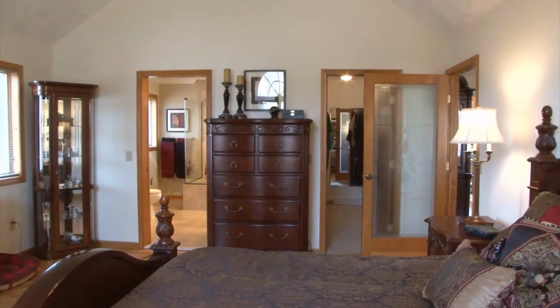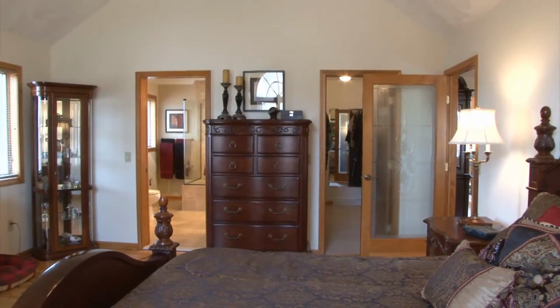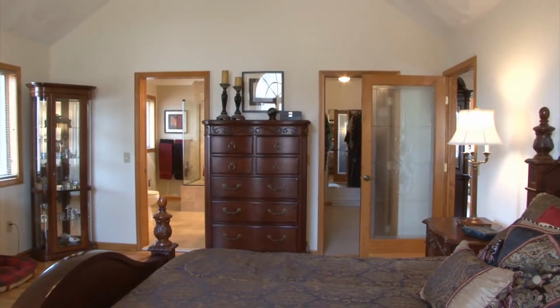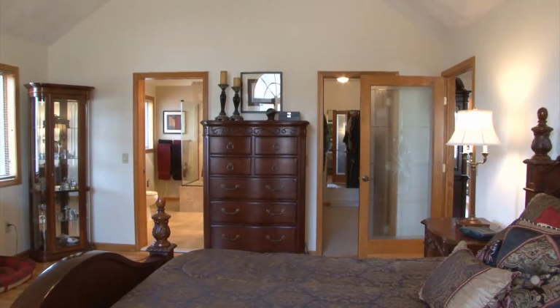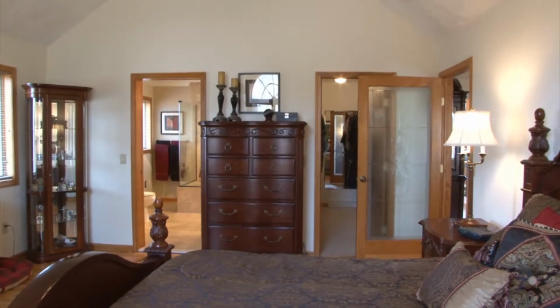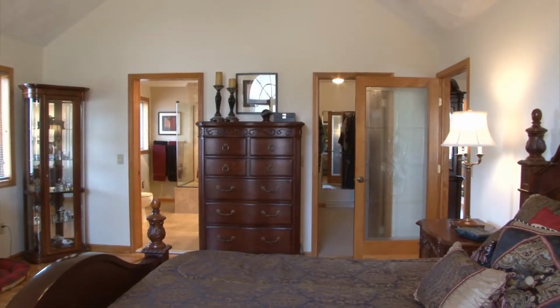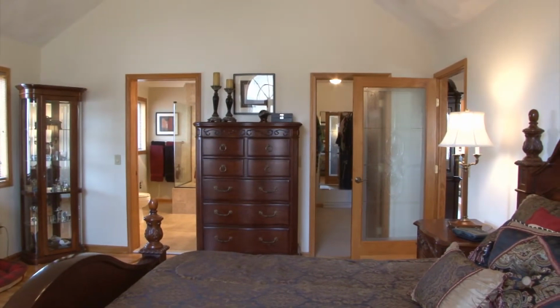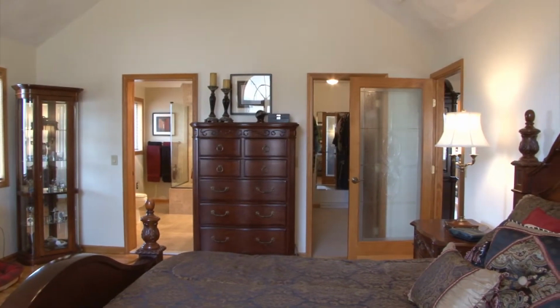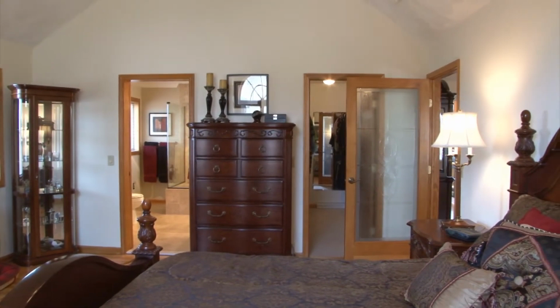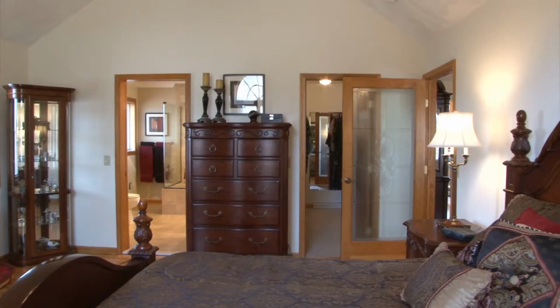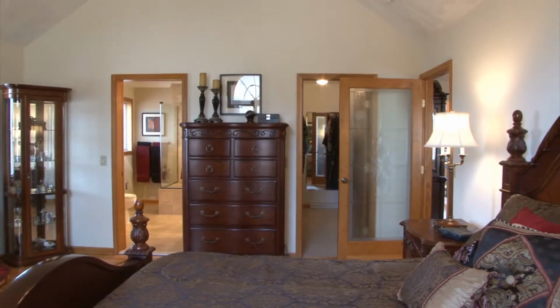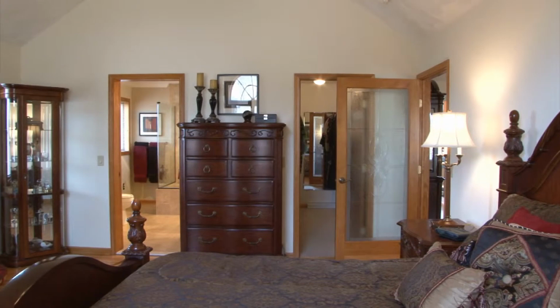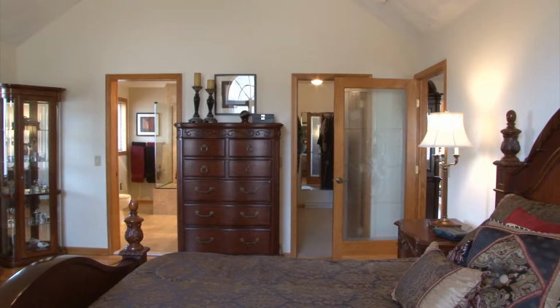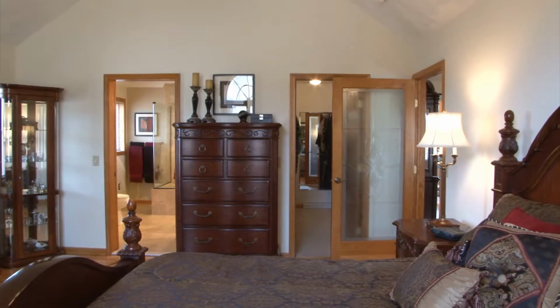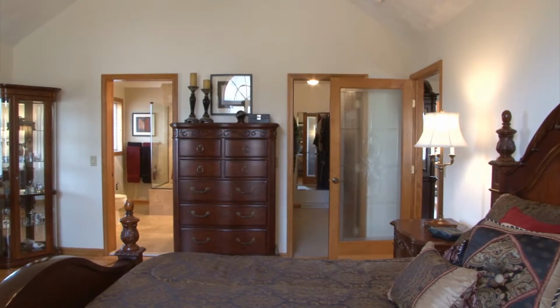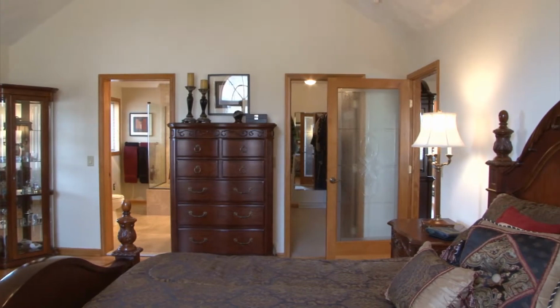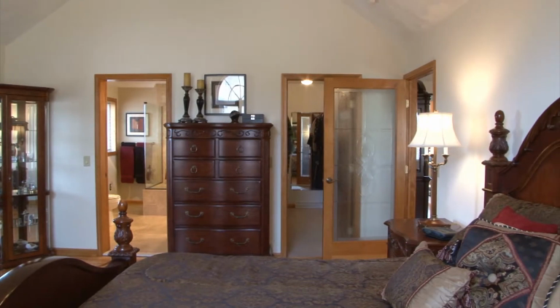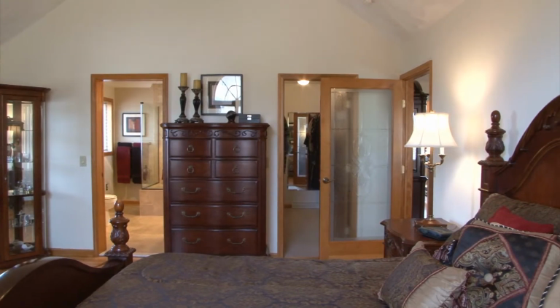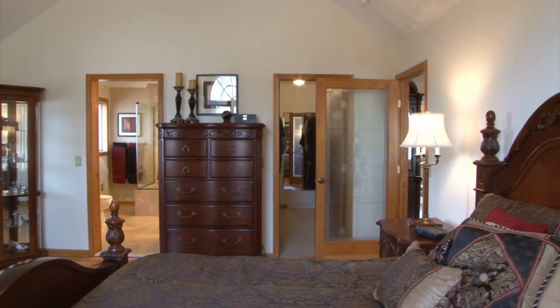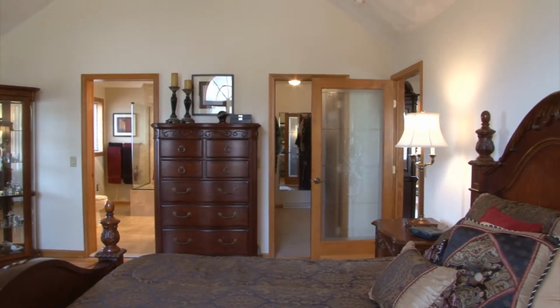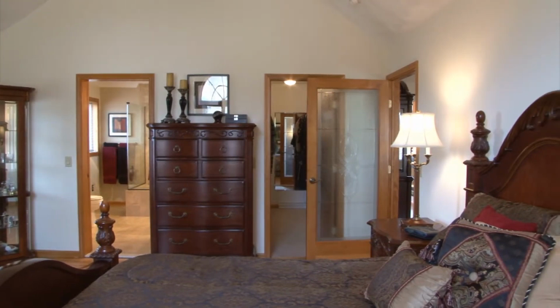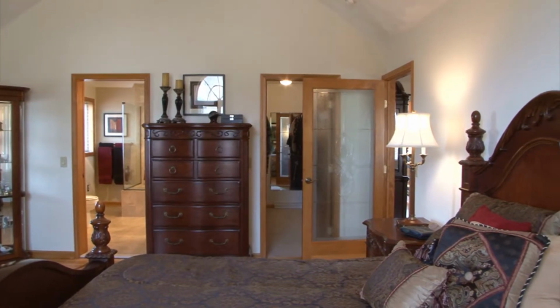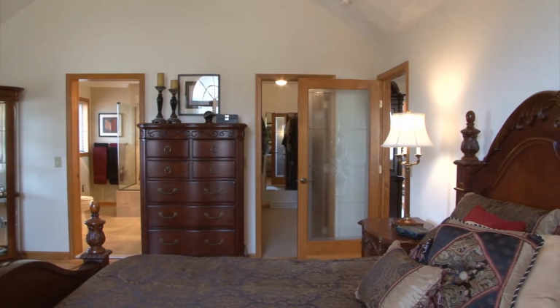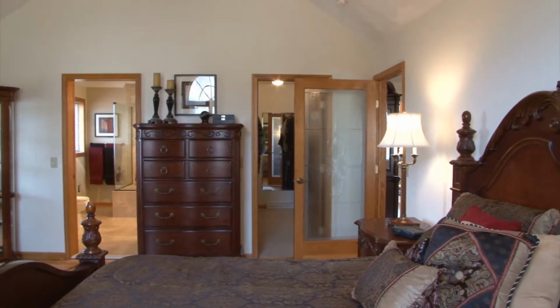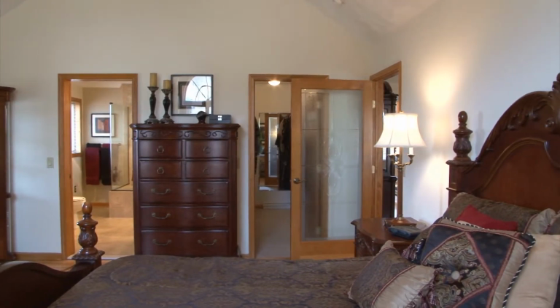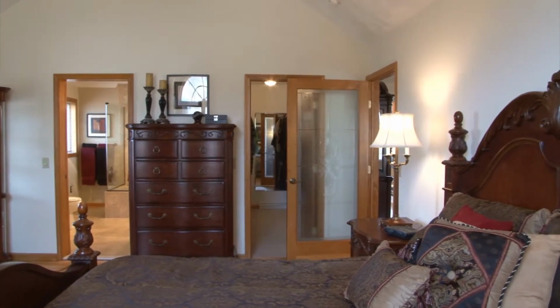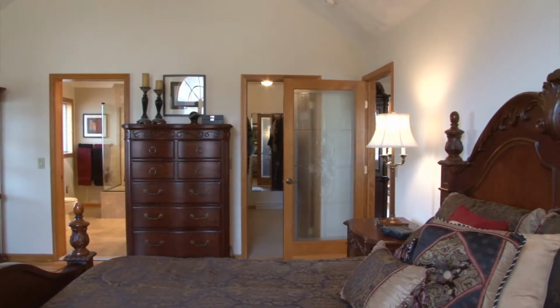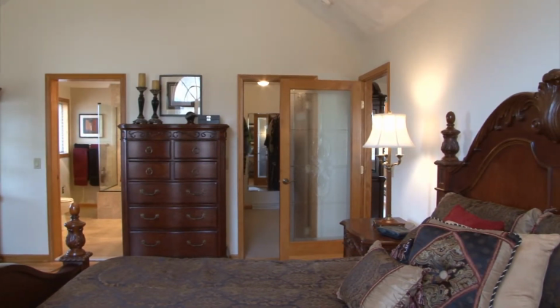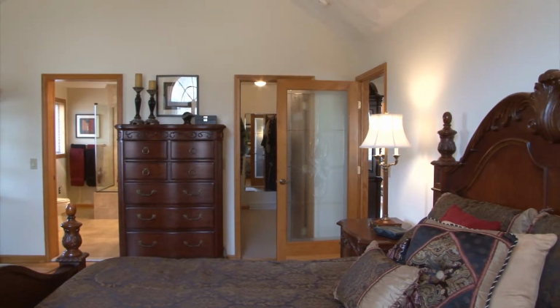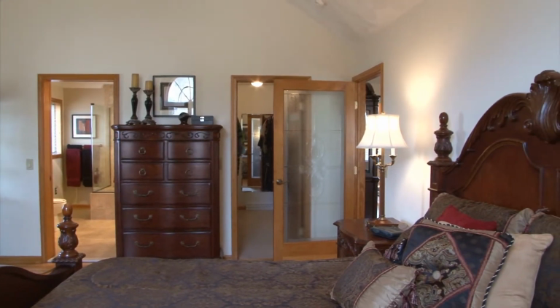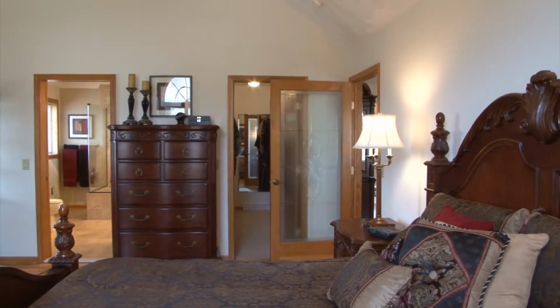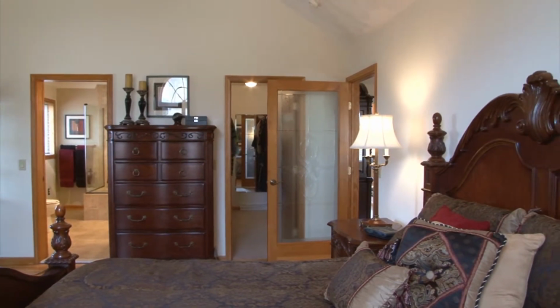And let's not forget this walk-in closet. I rented an apartment smaller than that when I was in college.